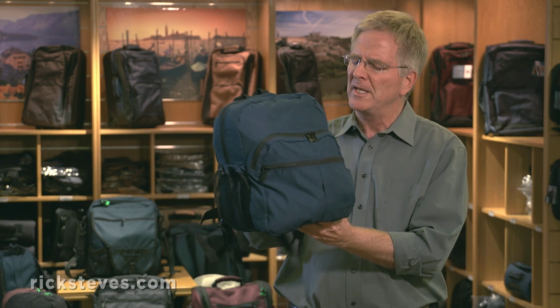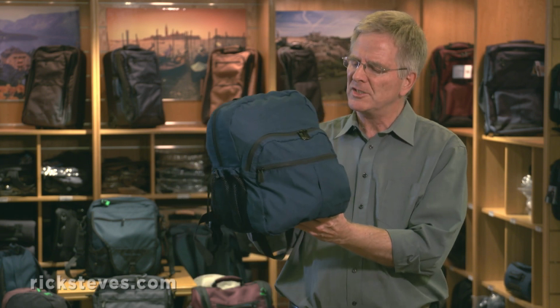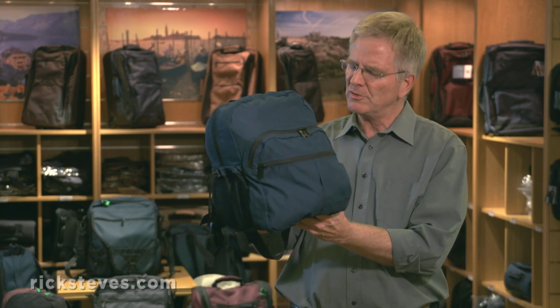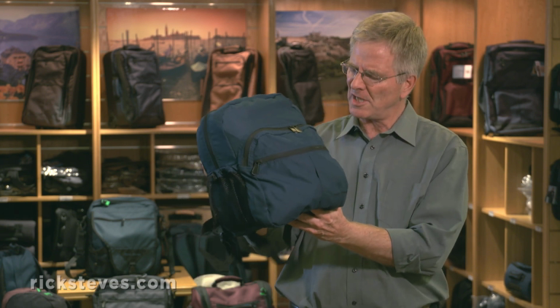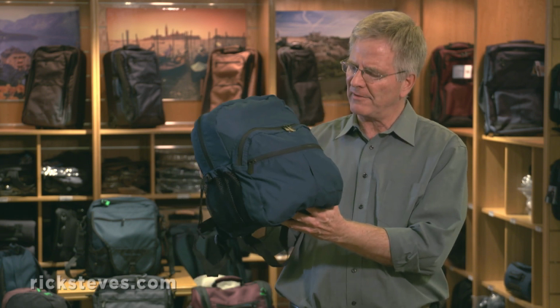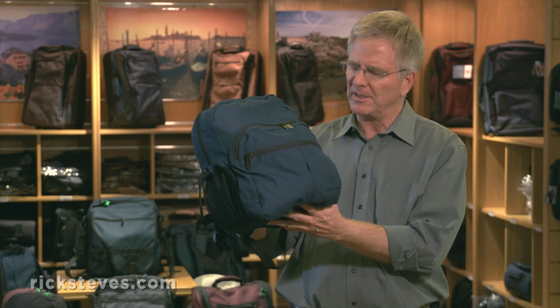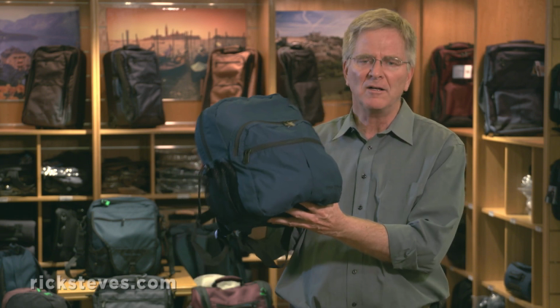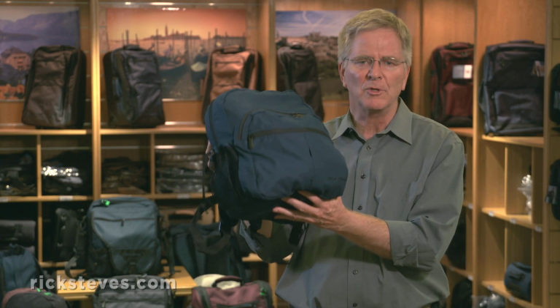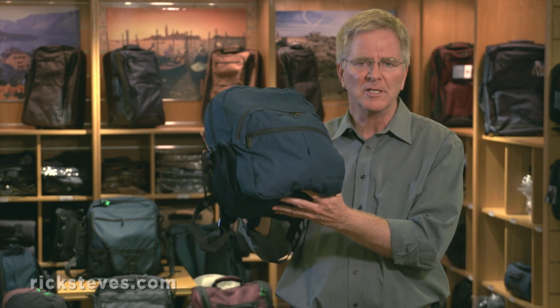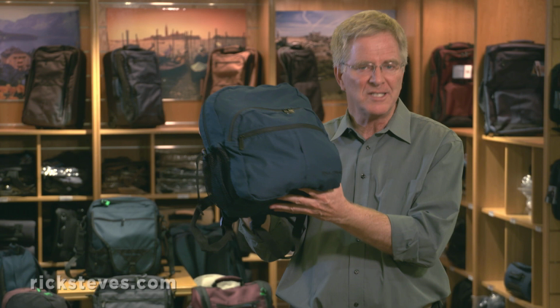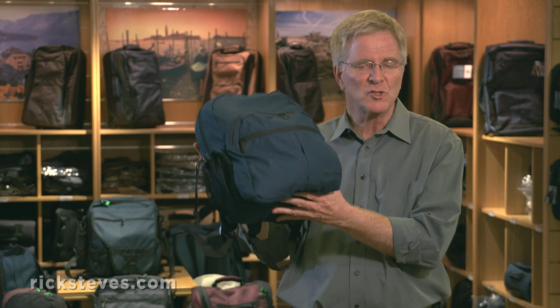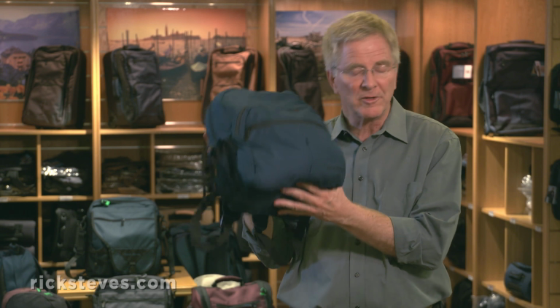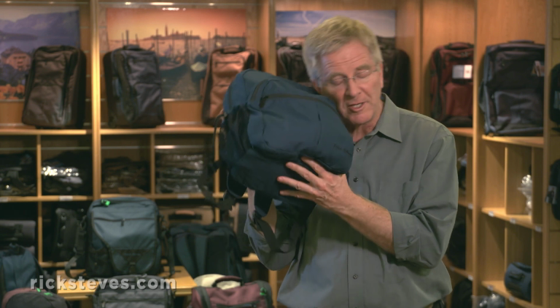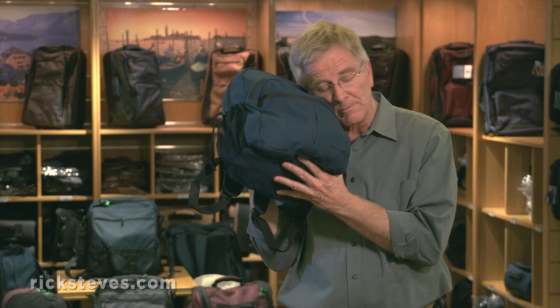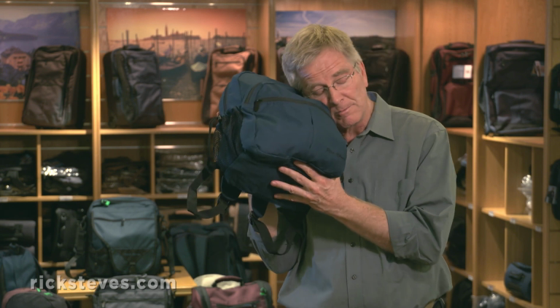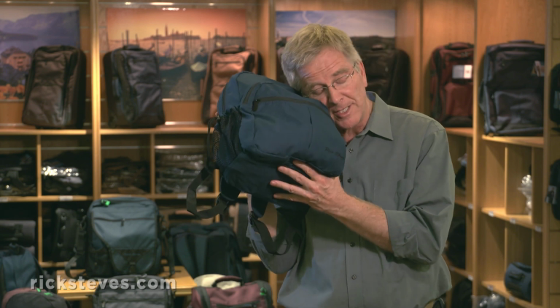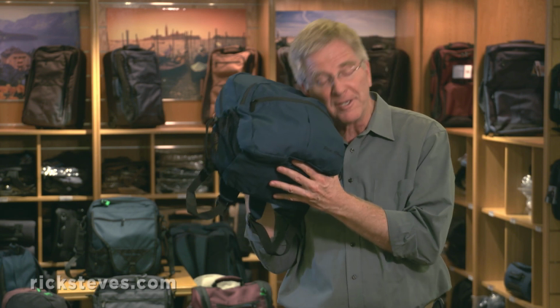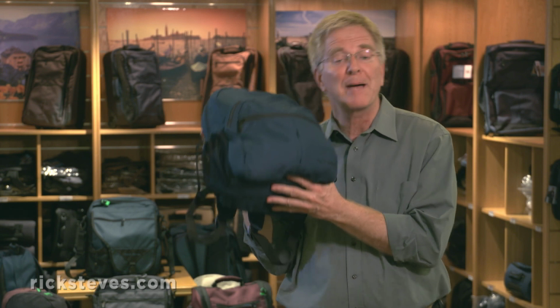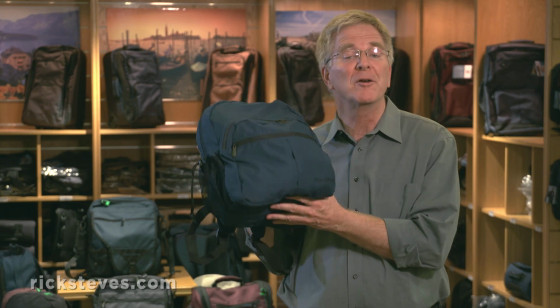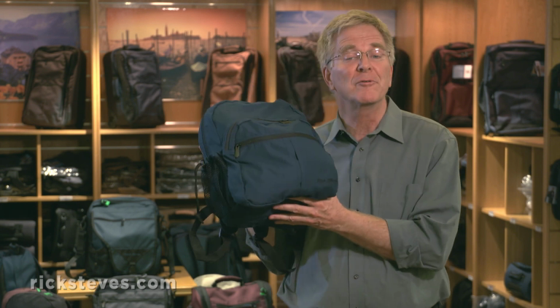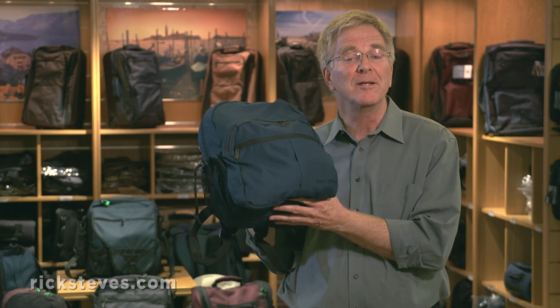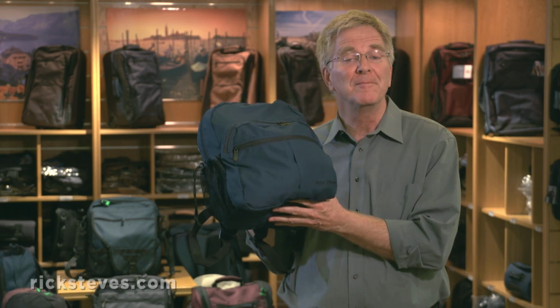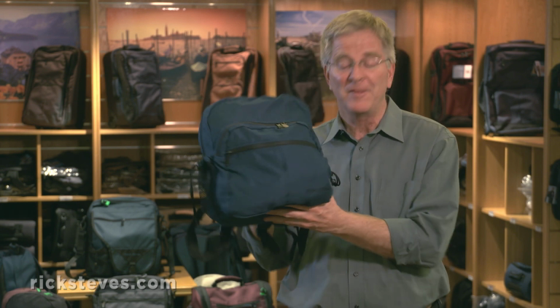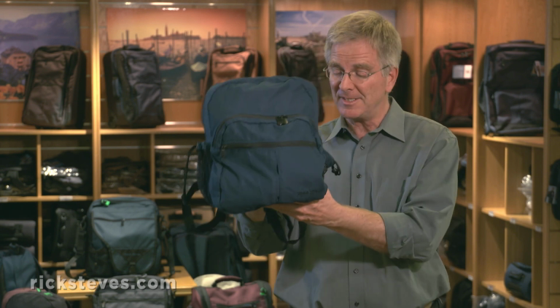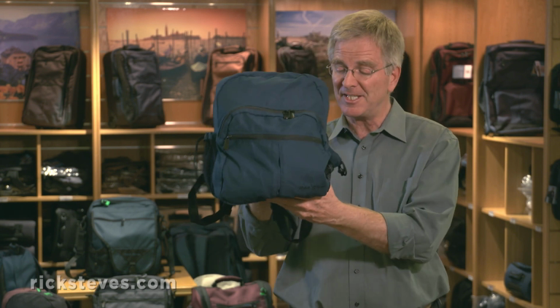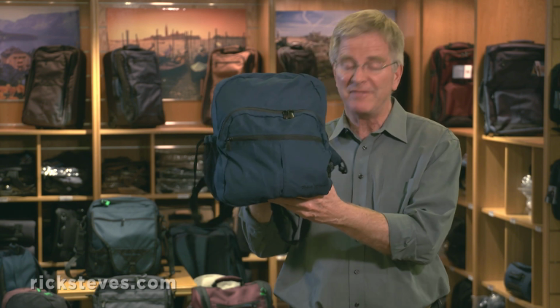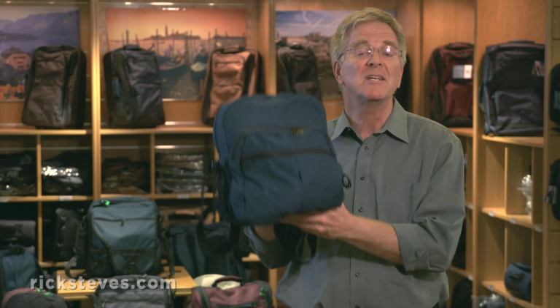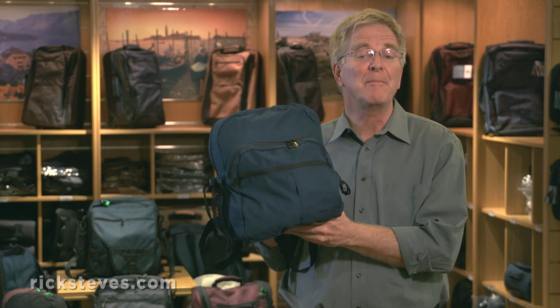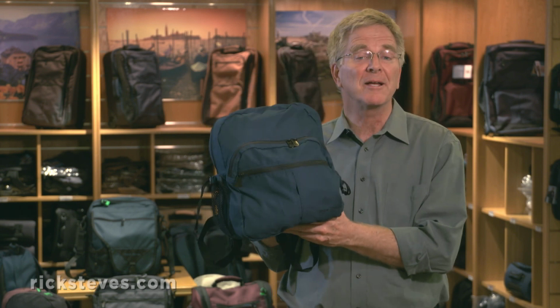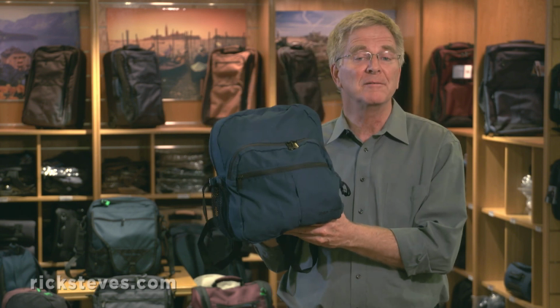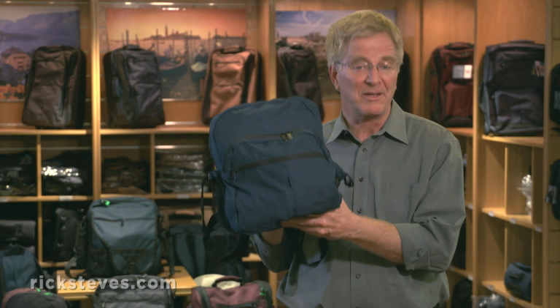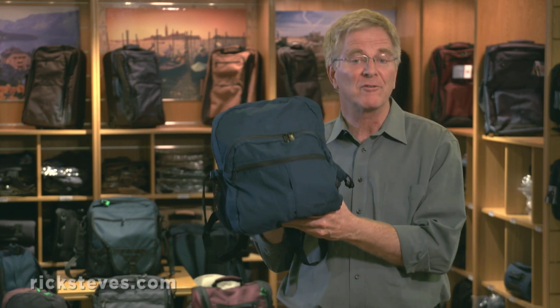It's so soft and huggable. You can stick a sweater in there and take a little nap under a tree. This is the Civita Day Bag — my favorite.